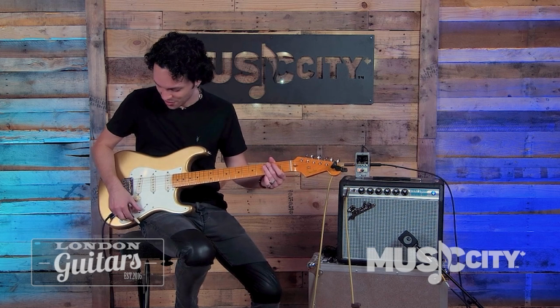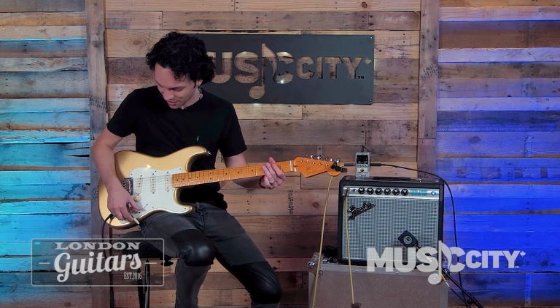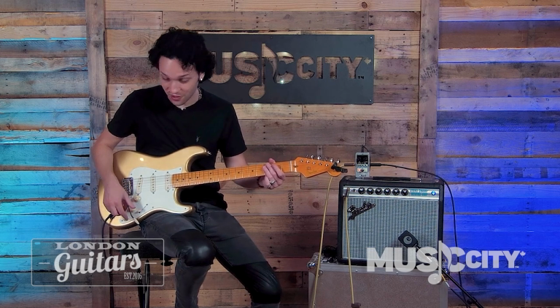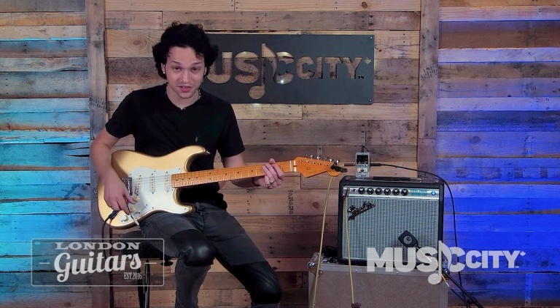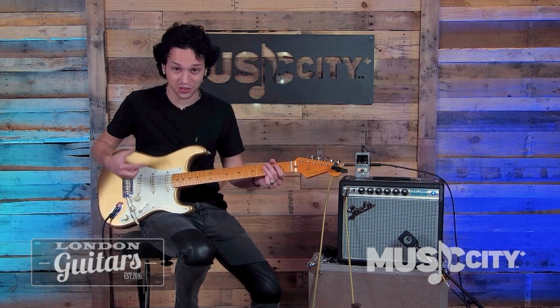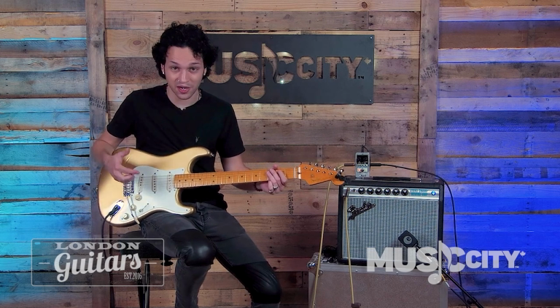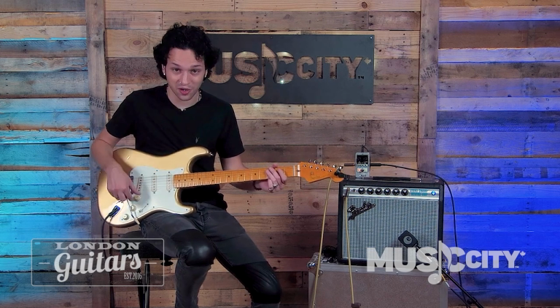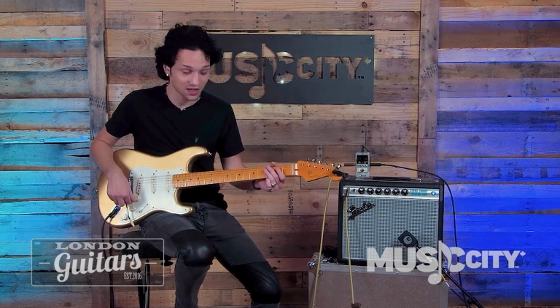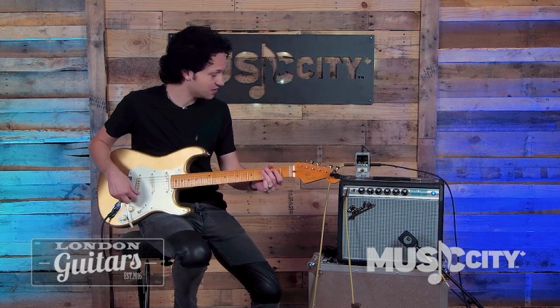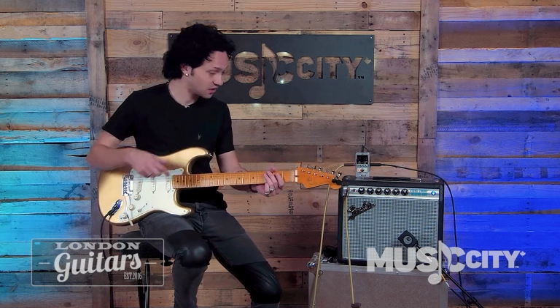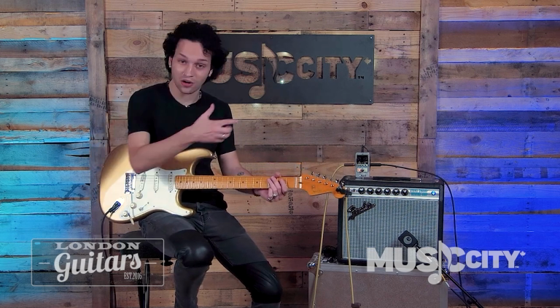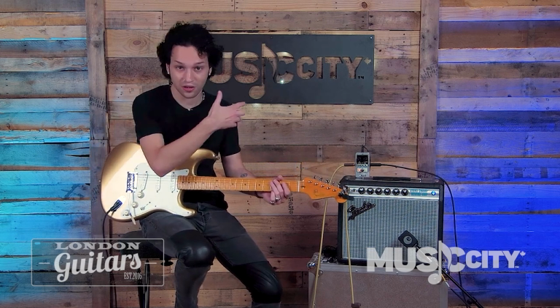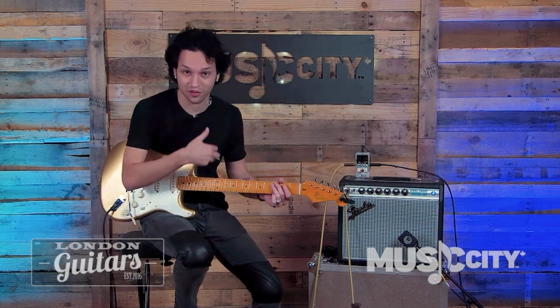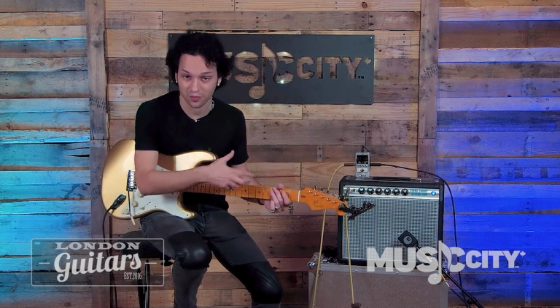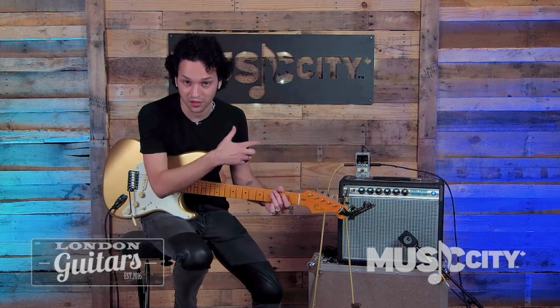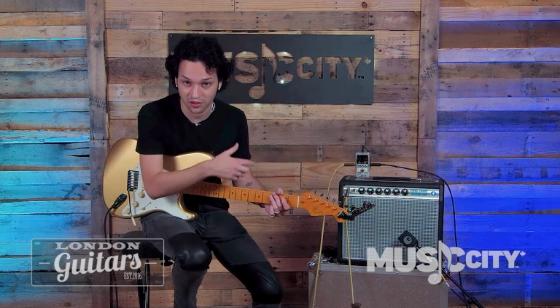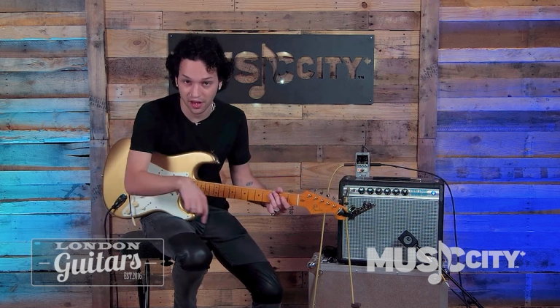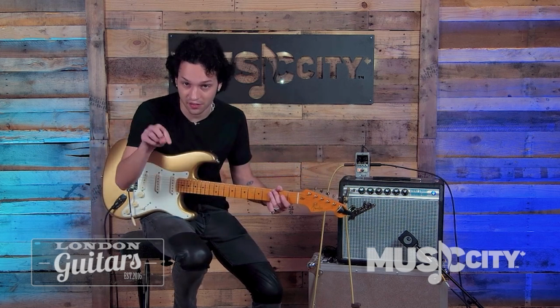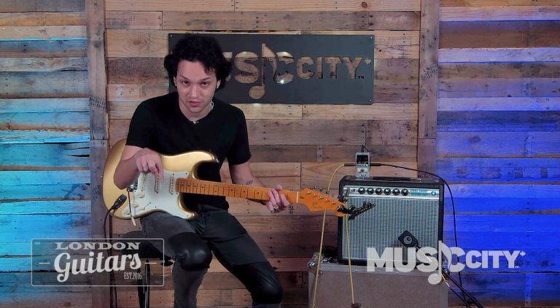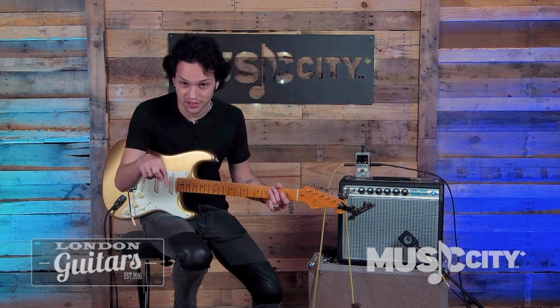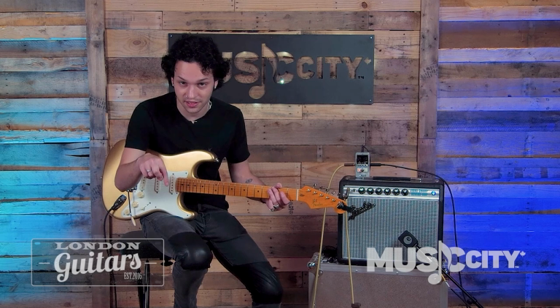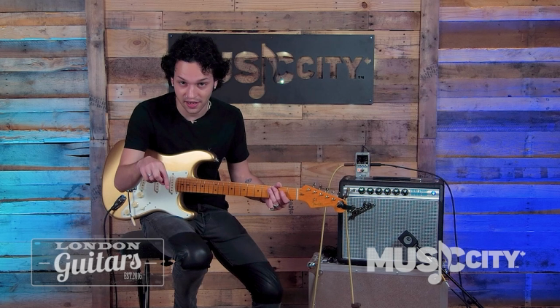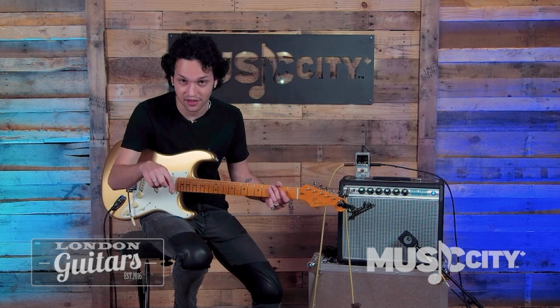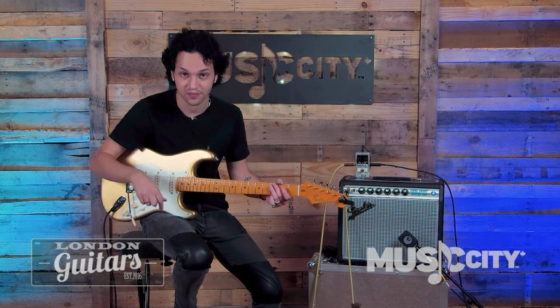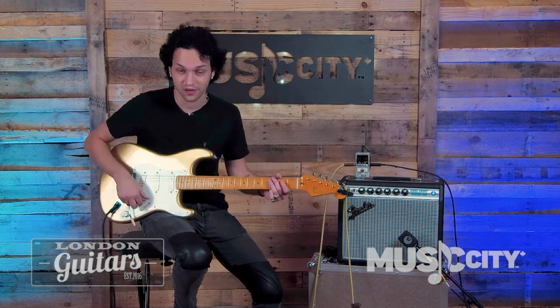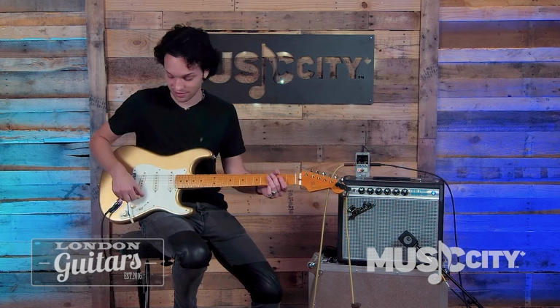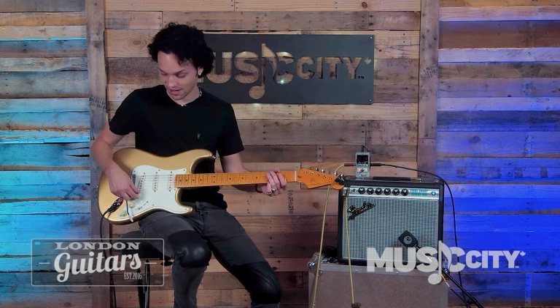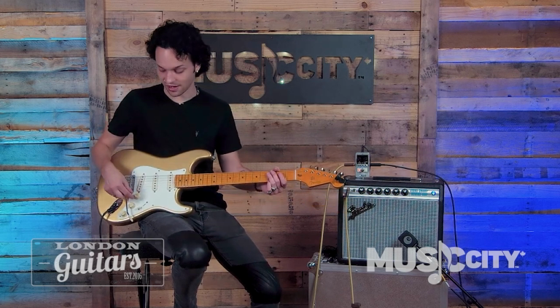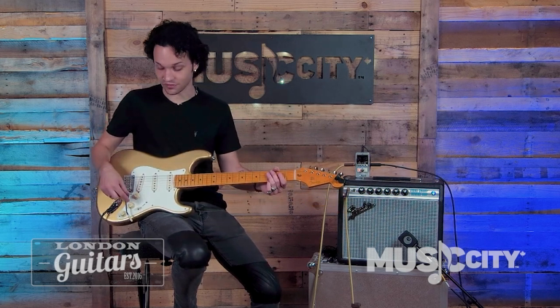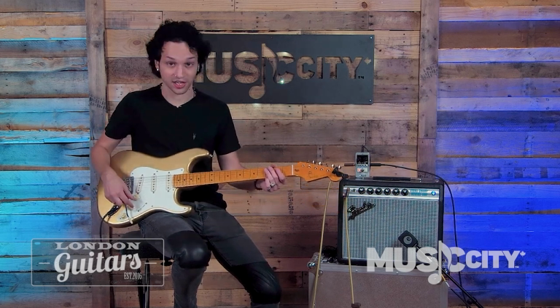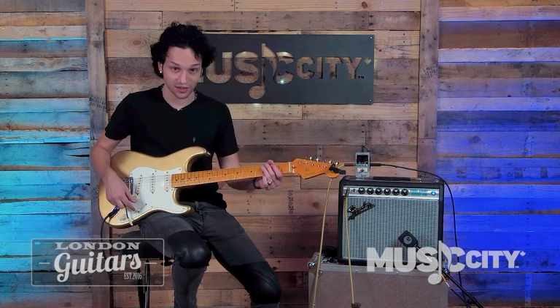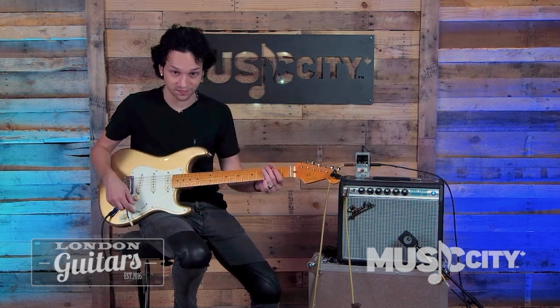Anyway, this is a great rig and it is all available here at Music City Canada. Check it out.